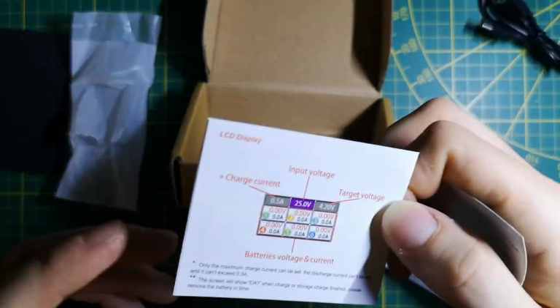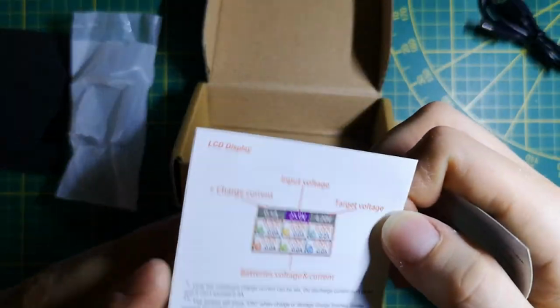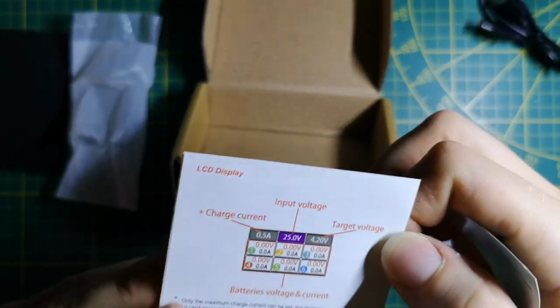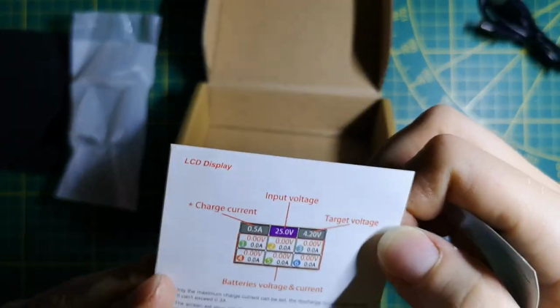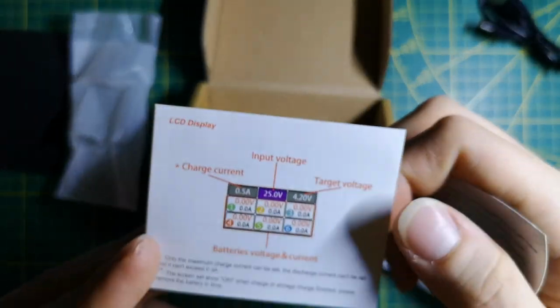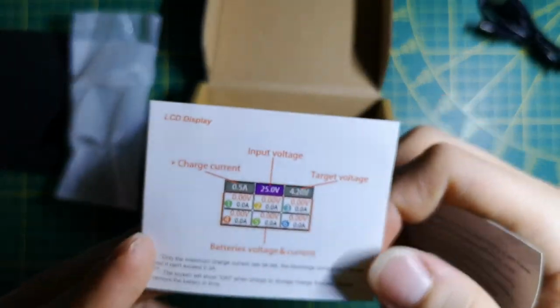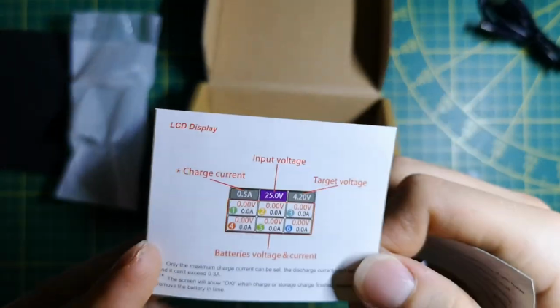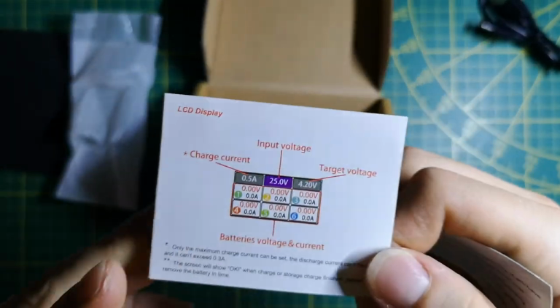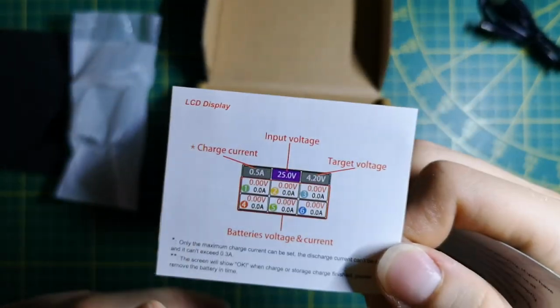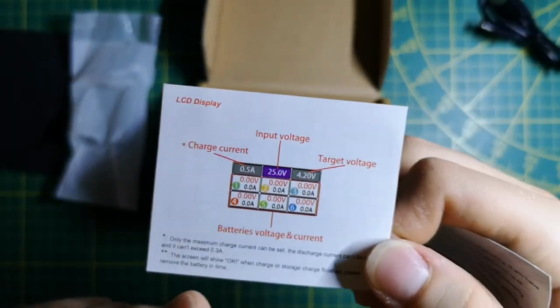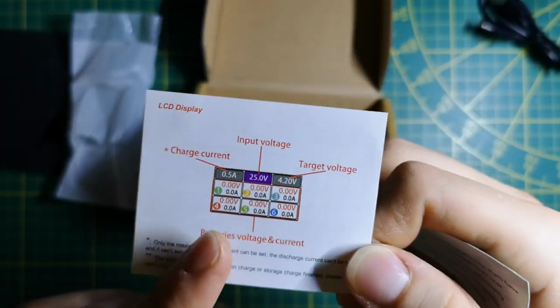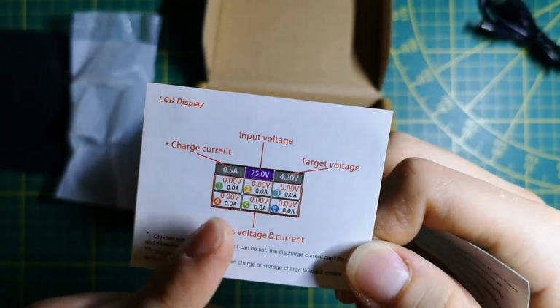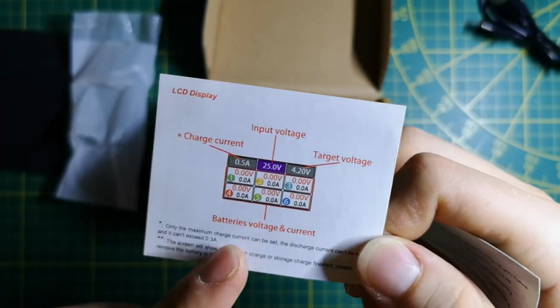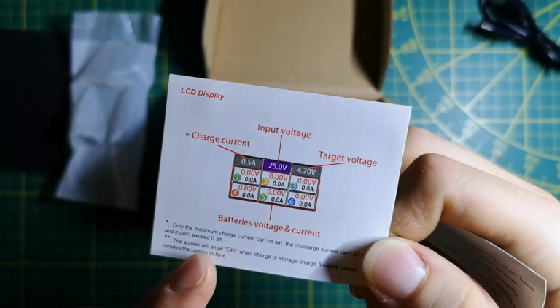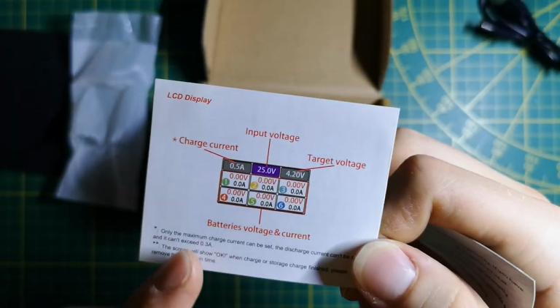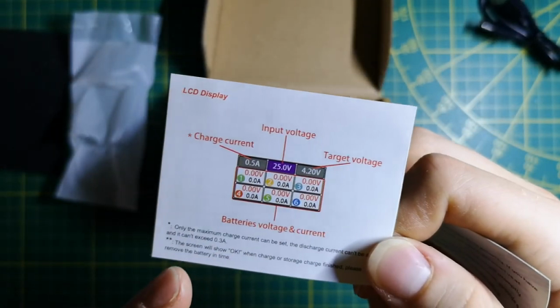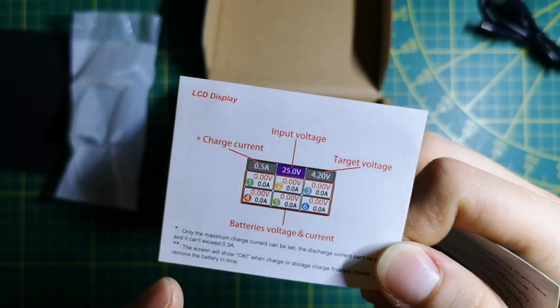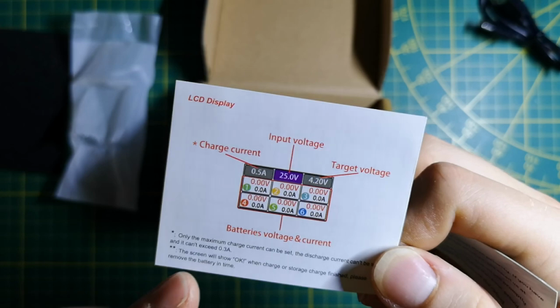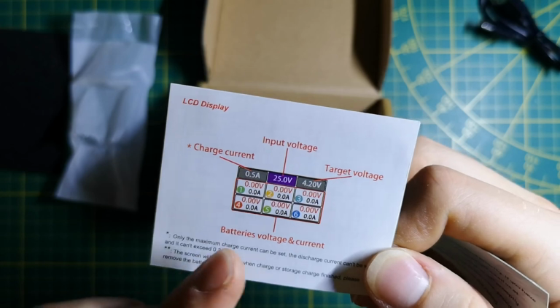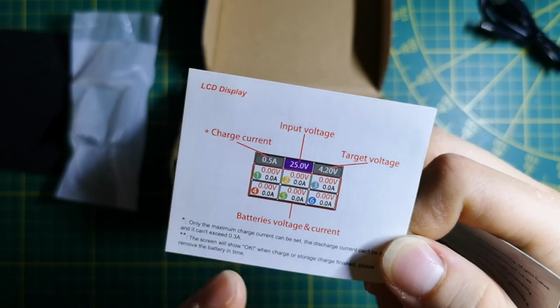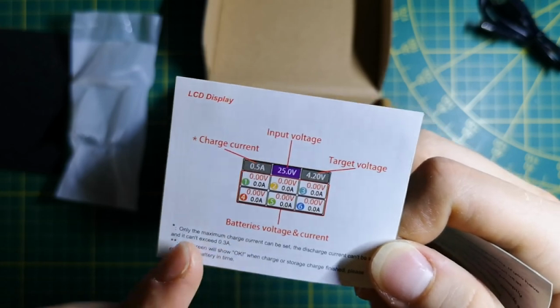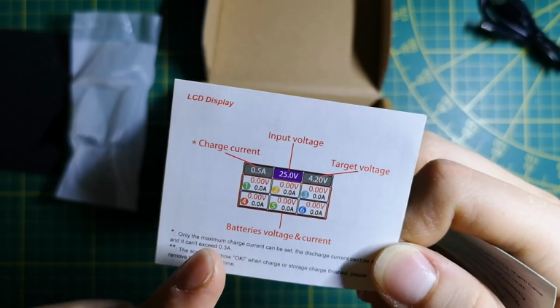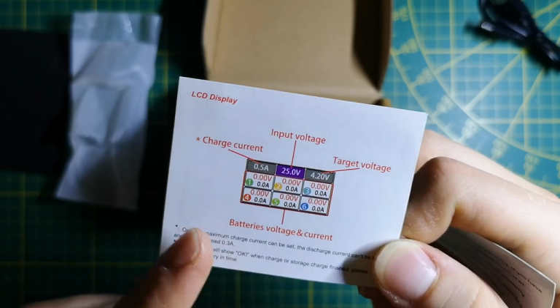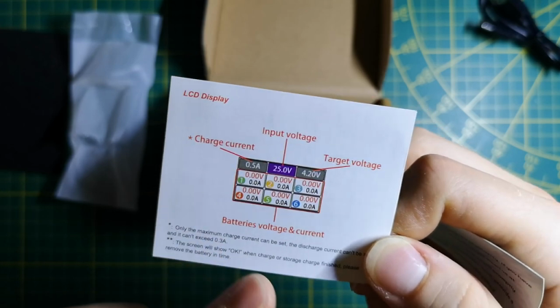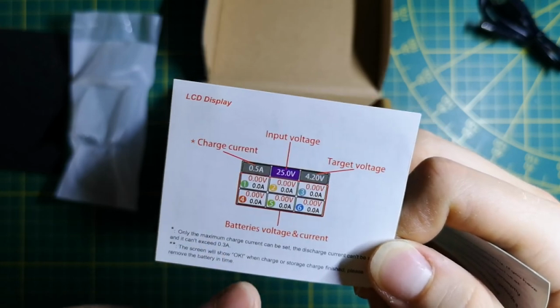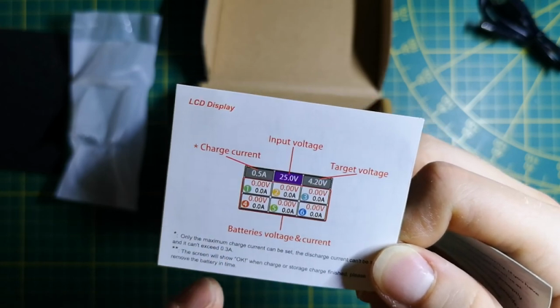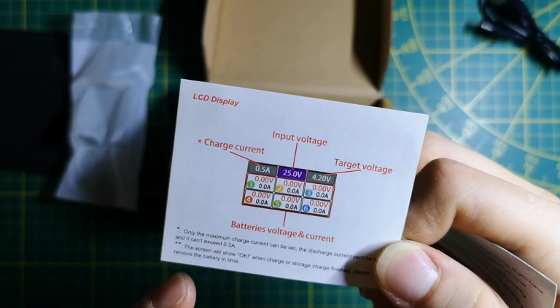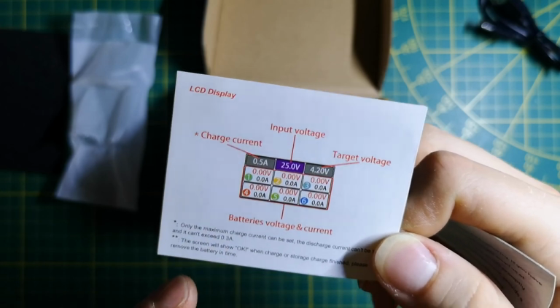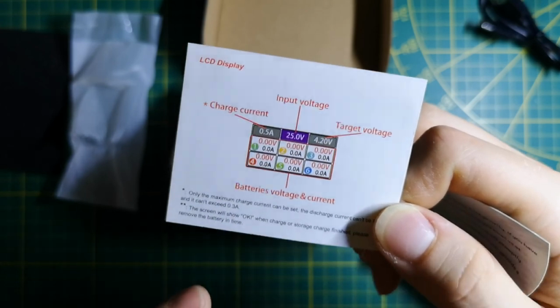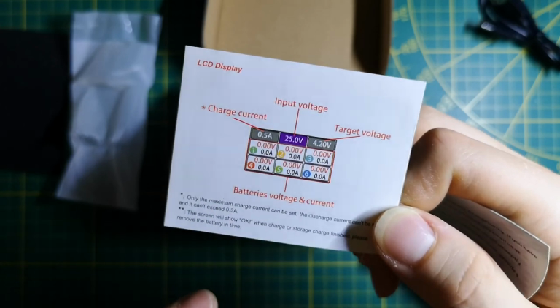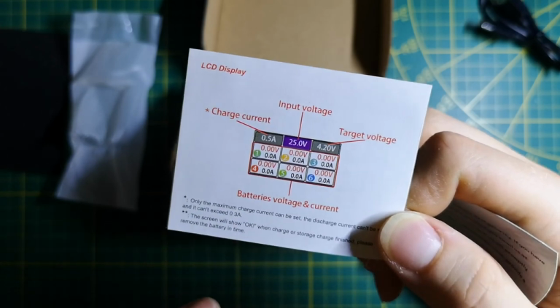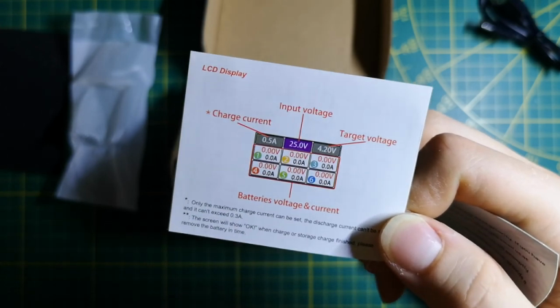We also receive a small information card from VFly with the specs and the LCD layout showing how to use all the functions of the charger.